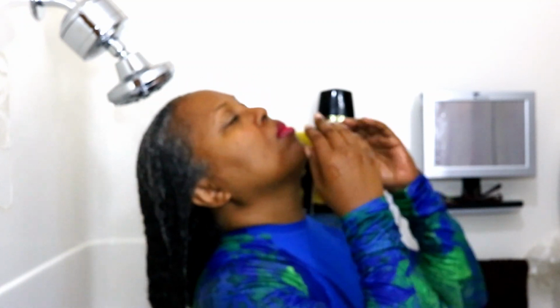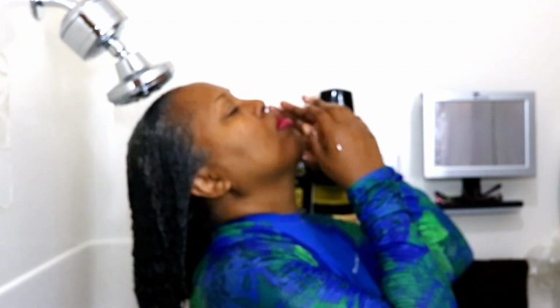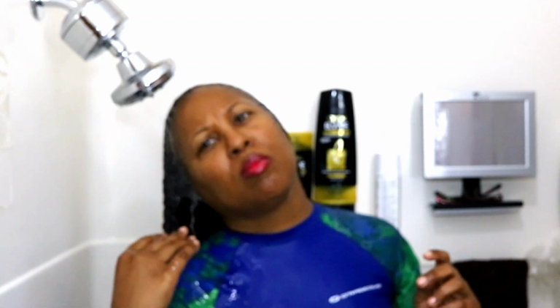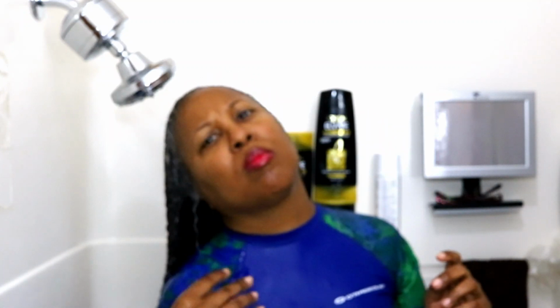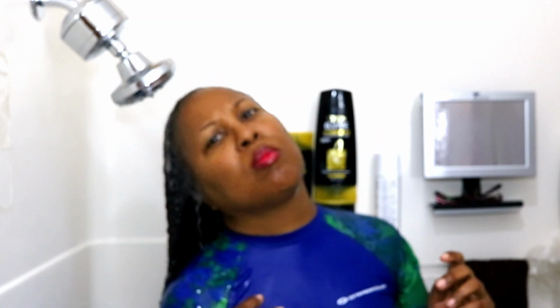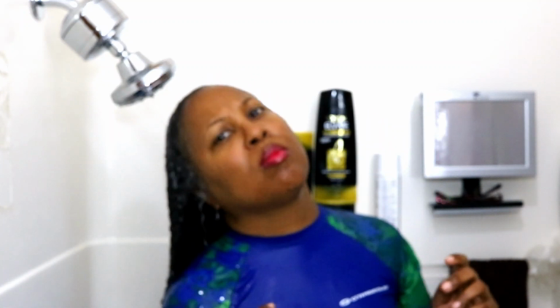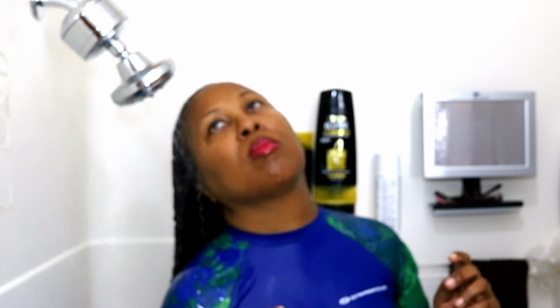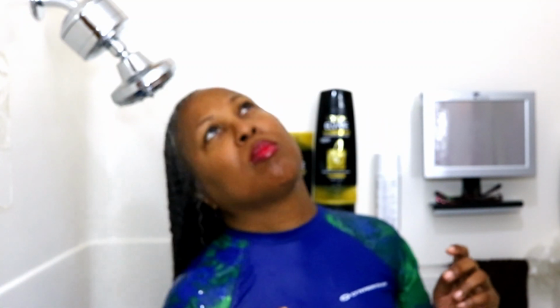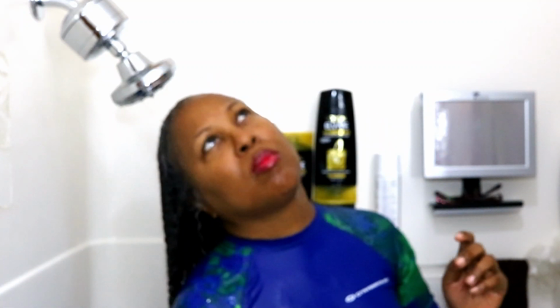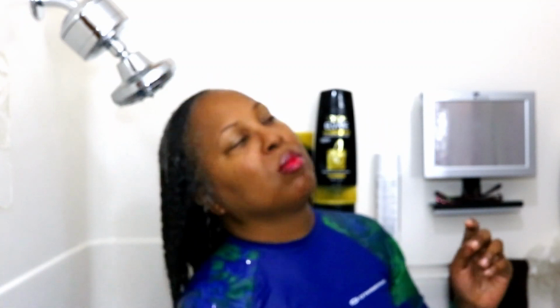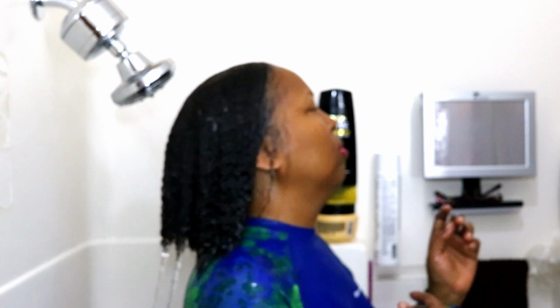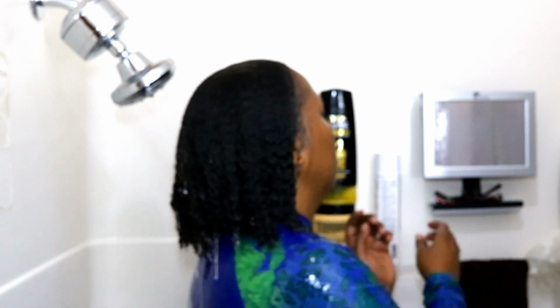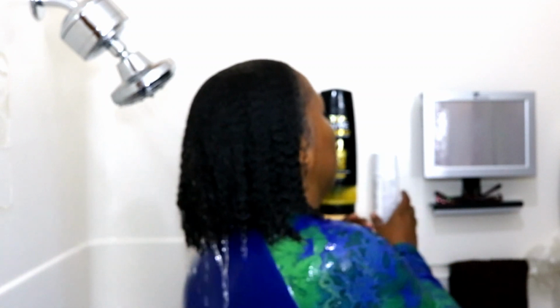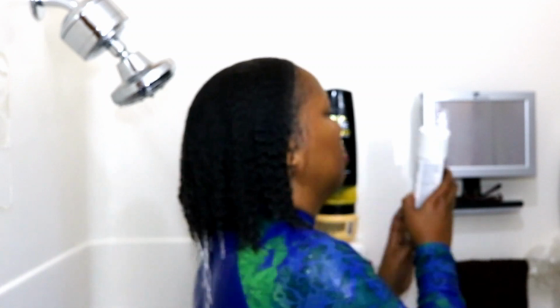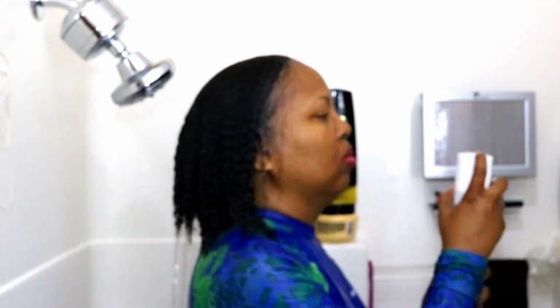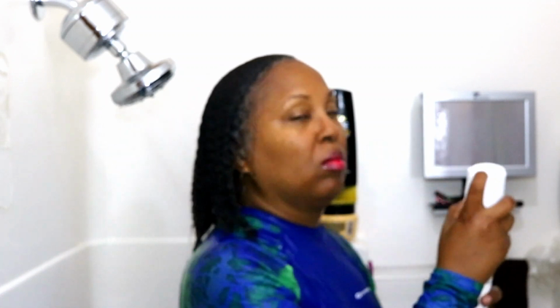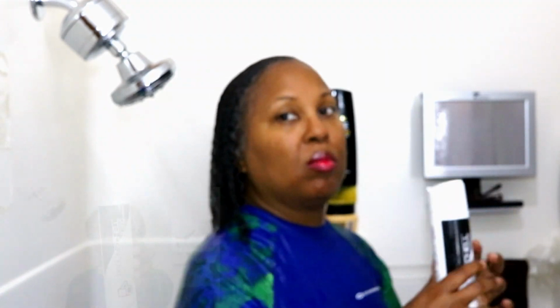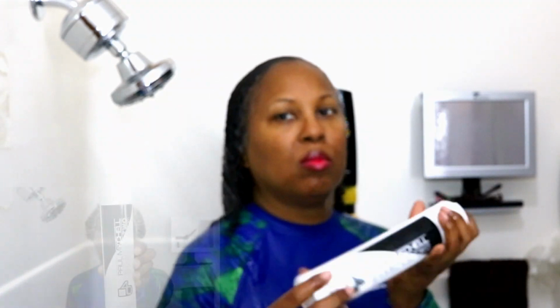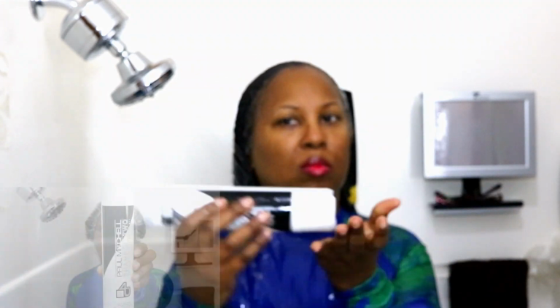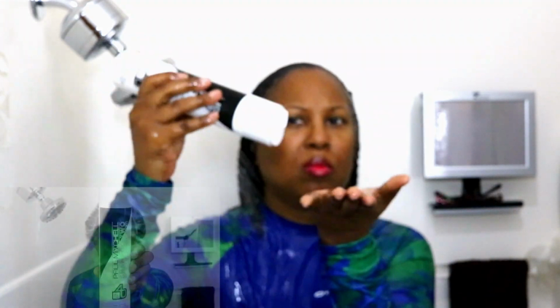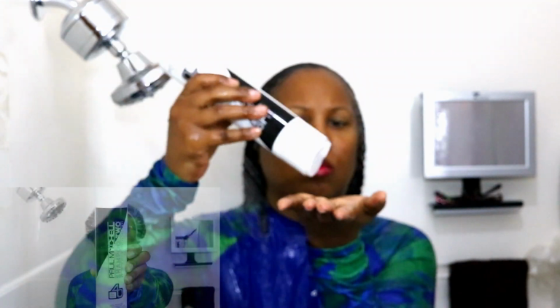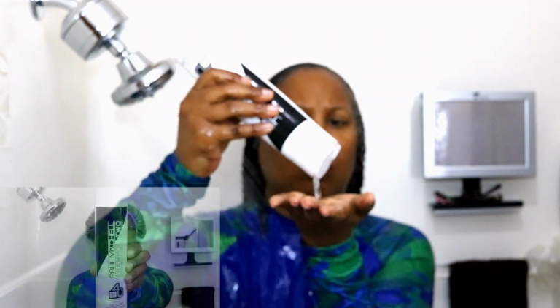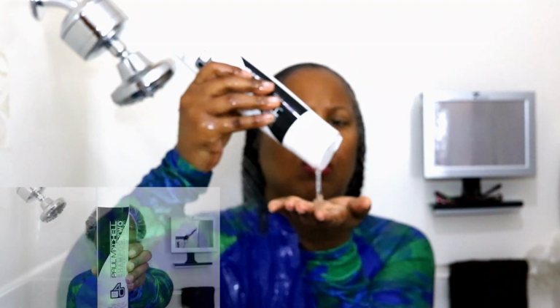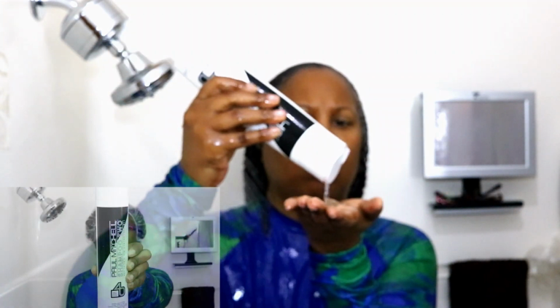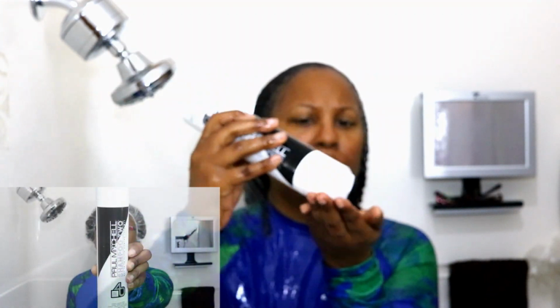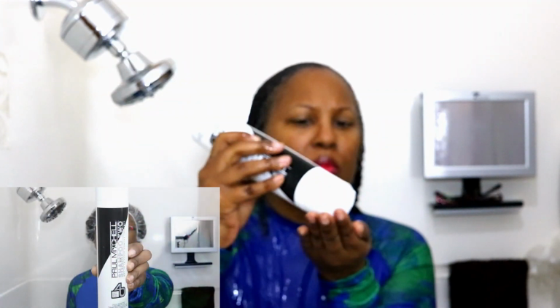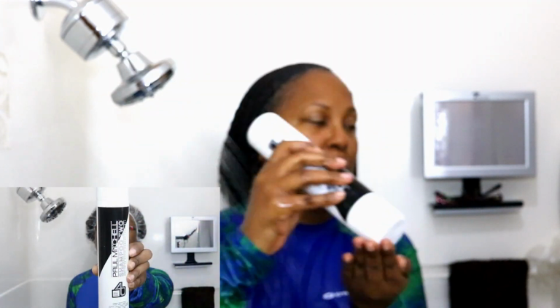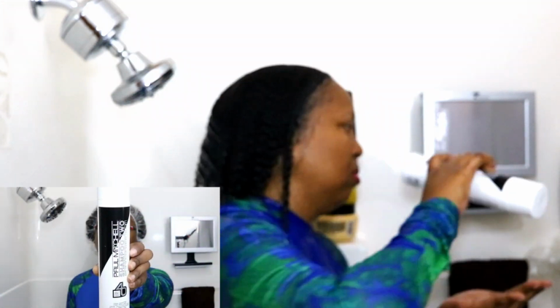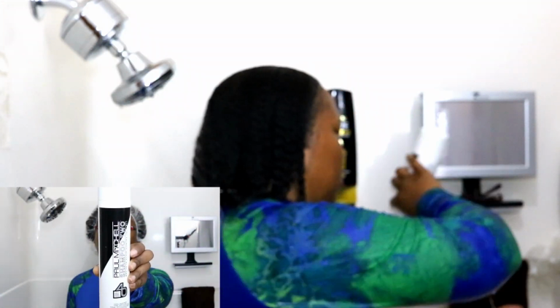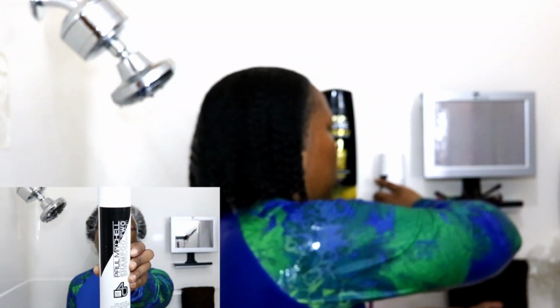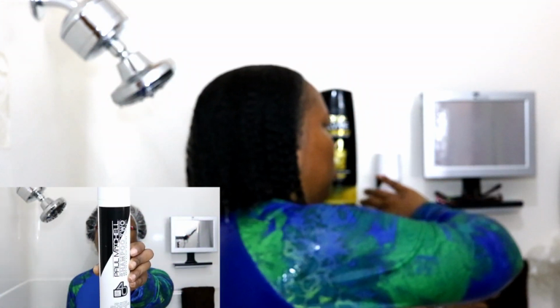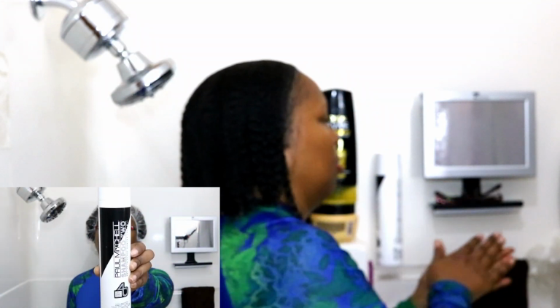My first shampoo is always a clarifying shampoo, and here I'm using the Paul Mitchell Shampoo 2.